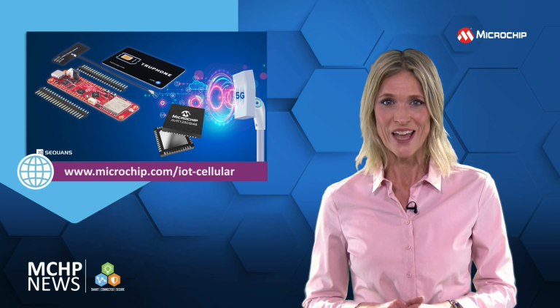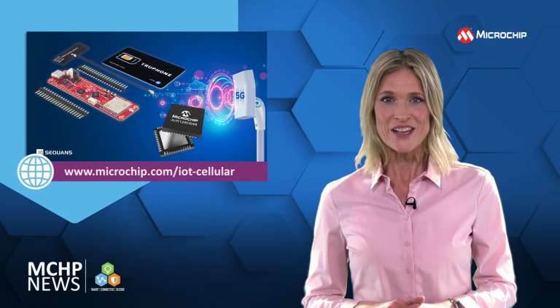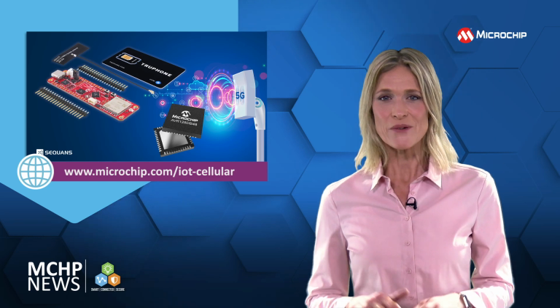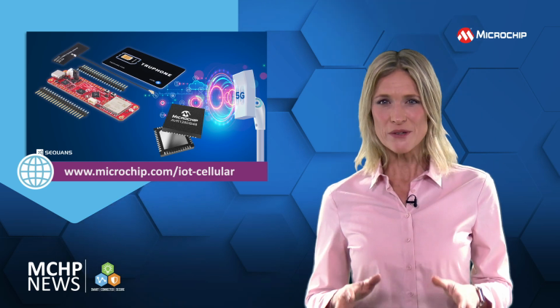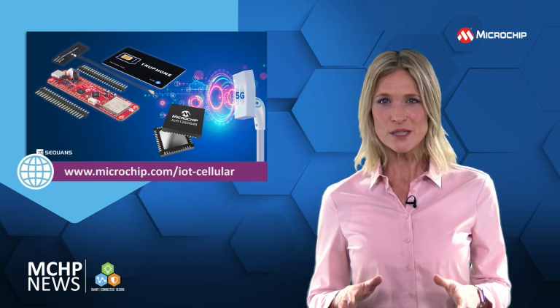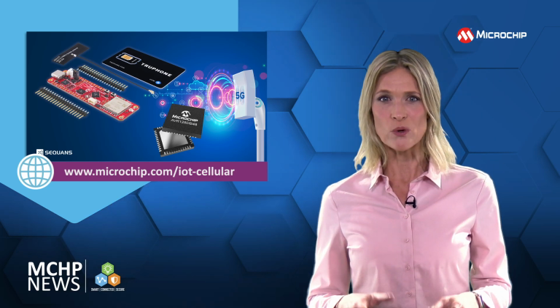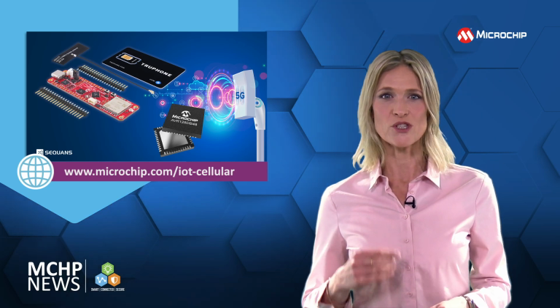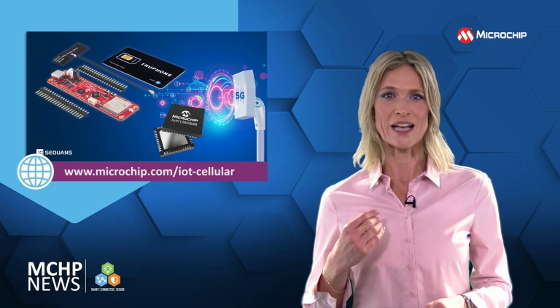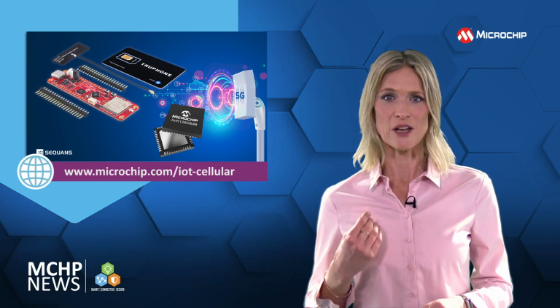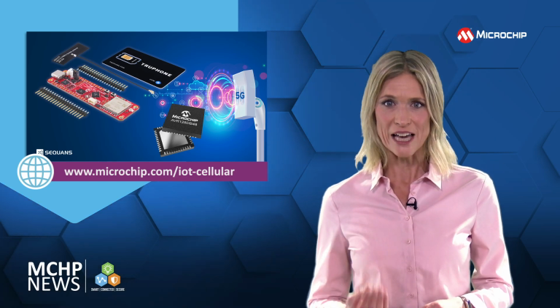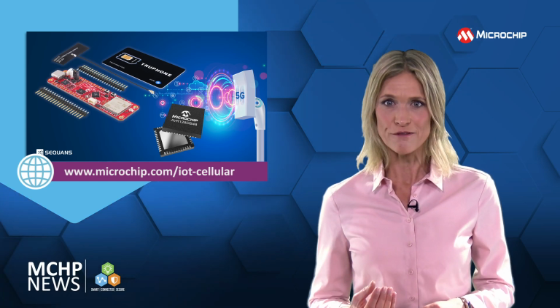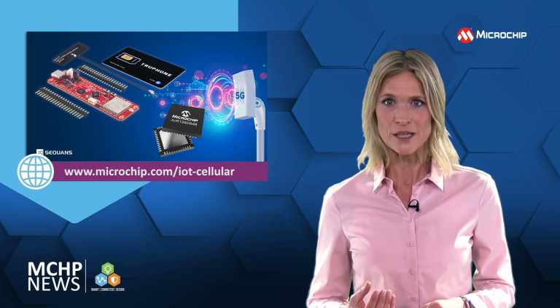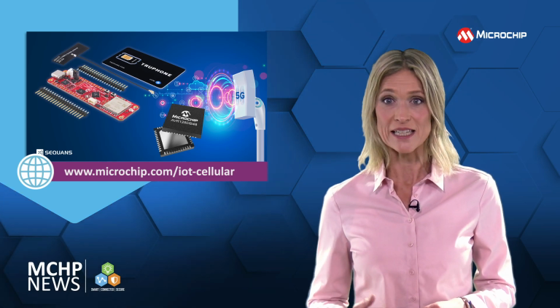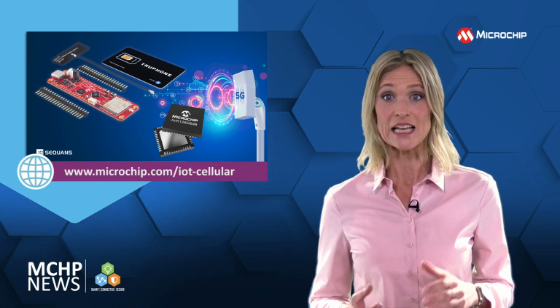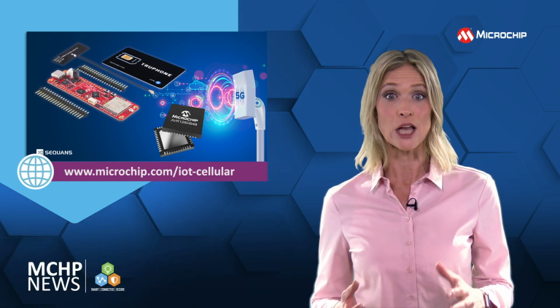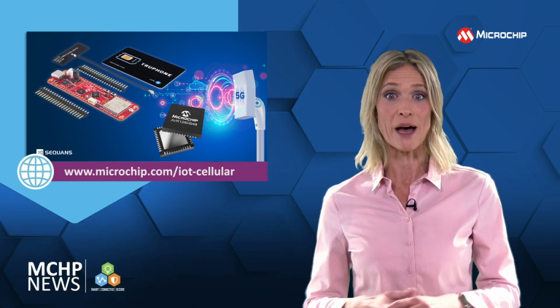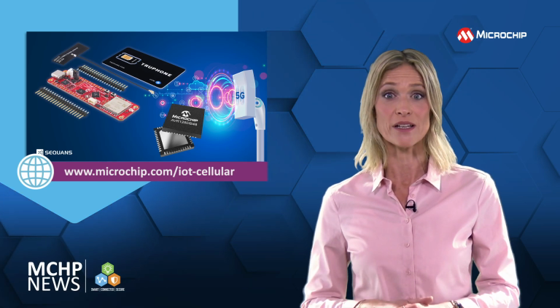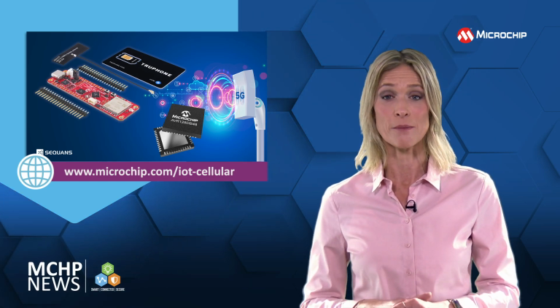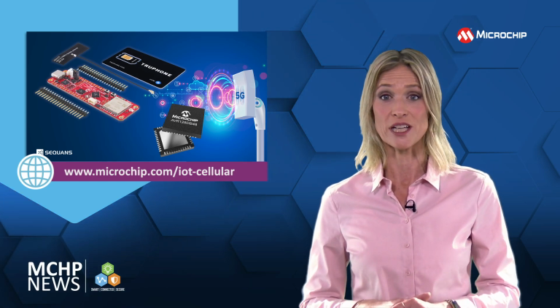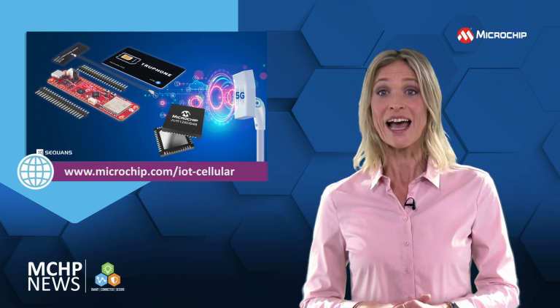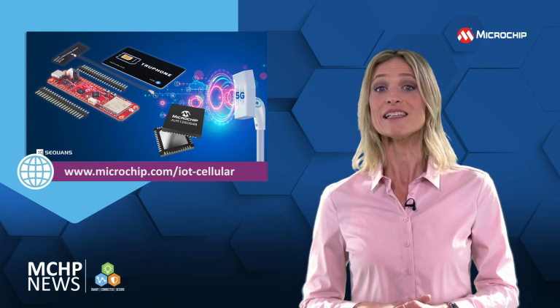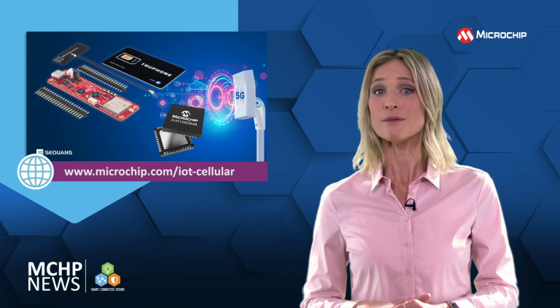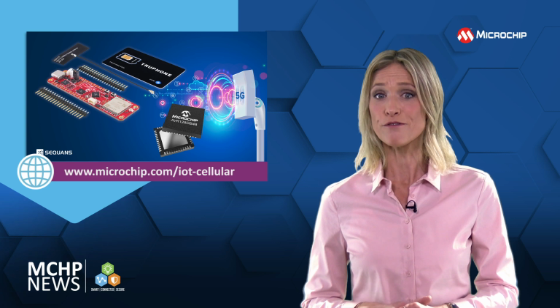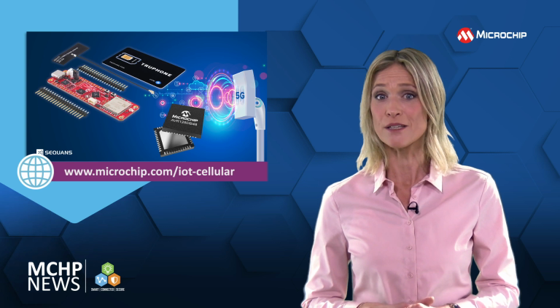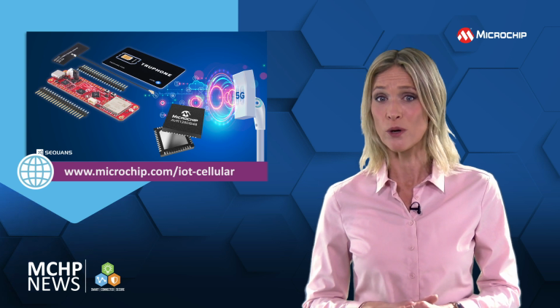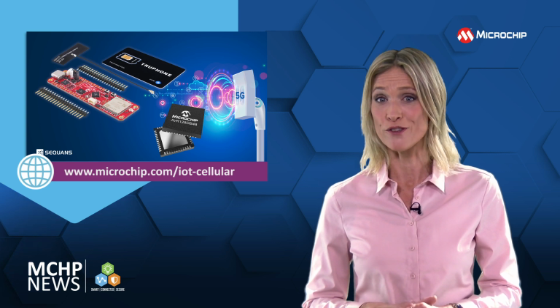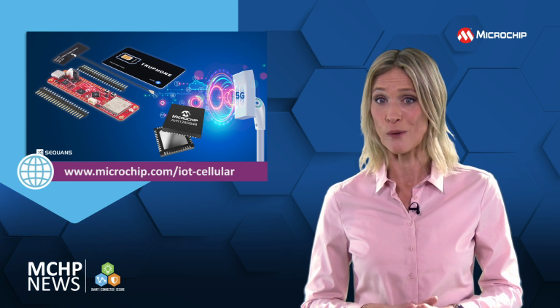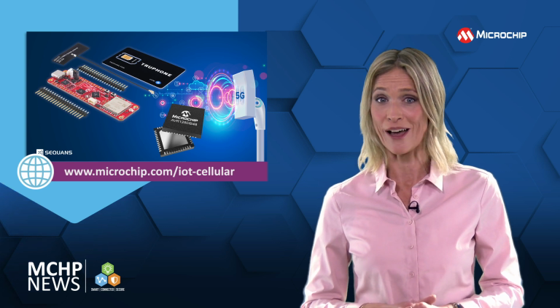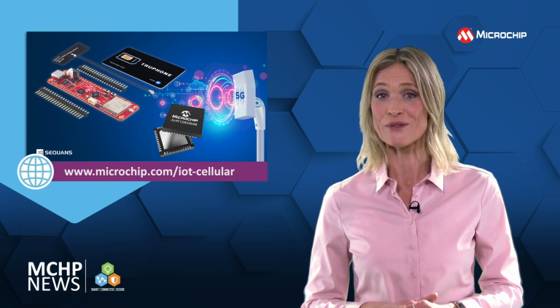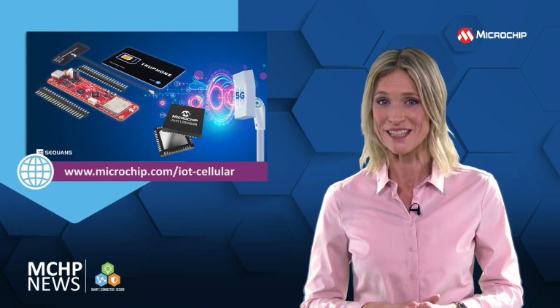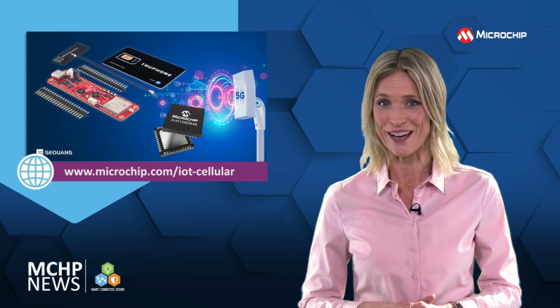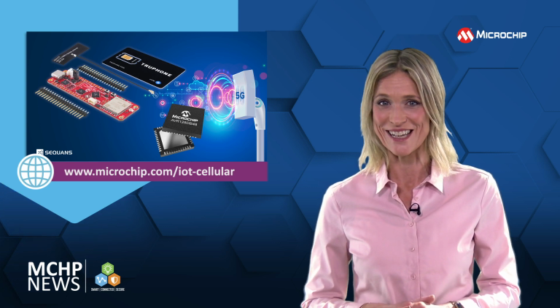So use this board to add location flexibility, low power consumption, and simplified deployment for your IoT devices.